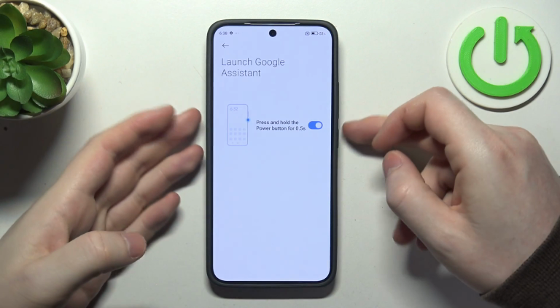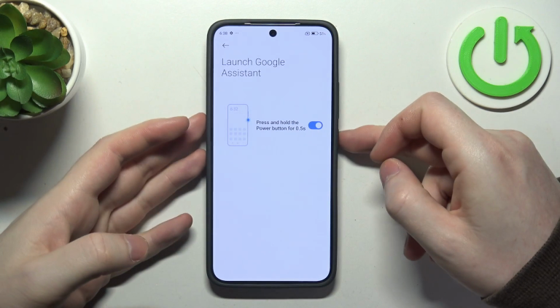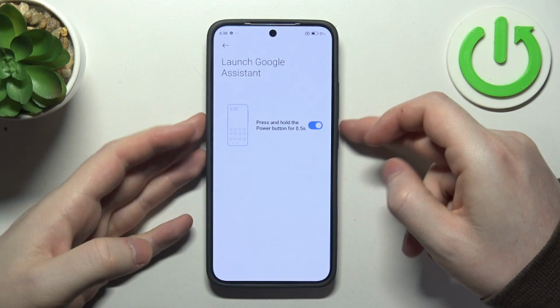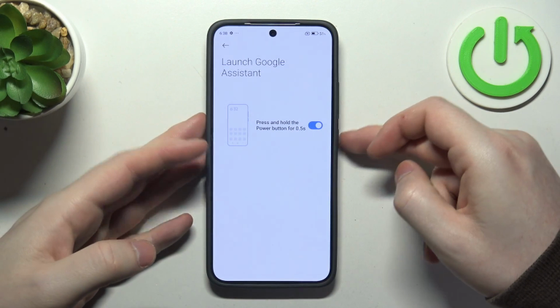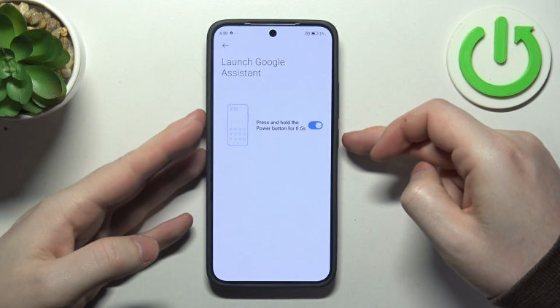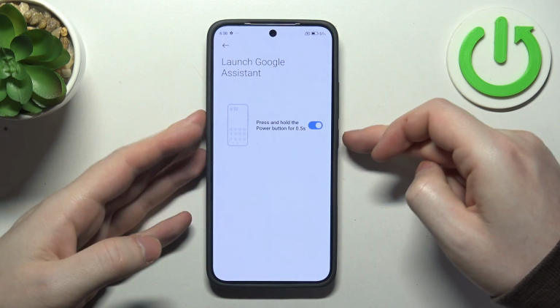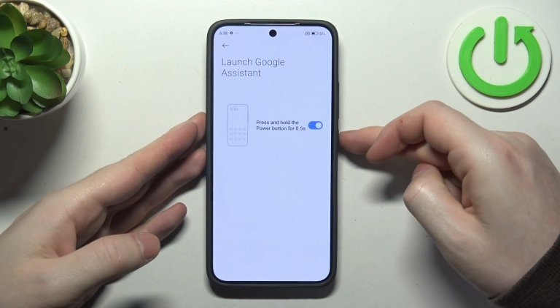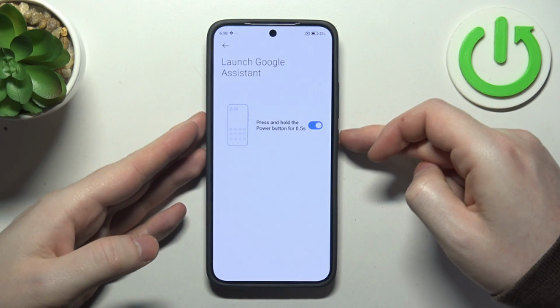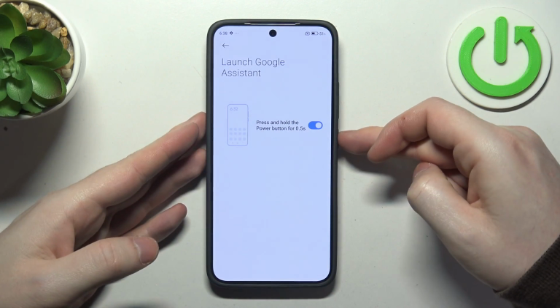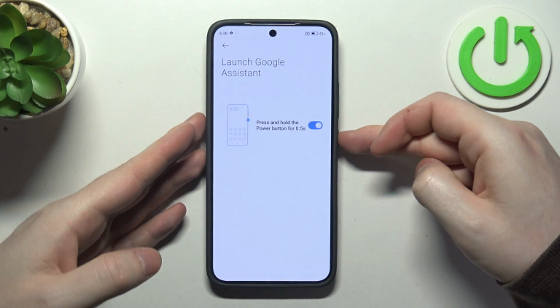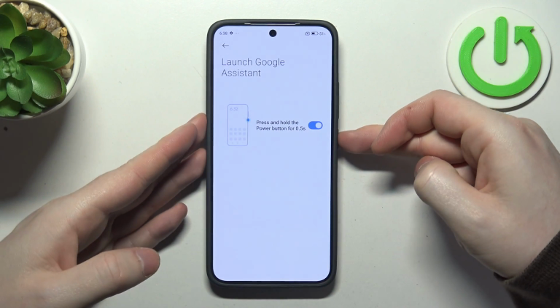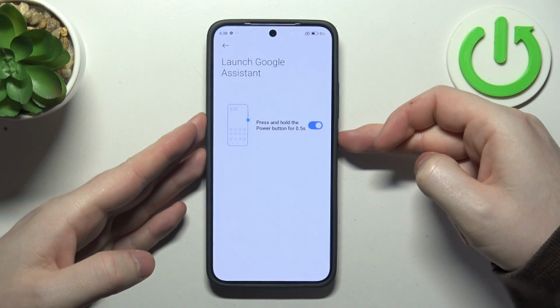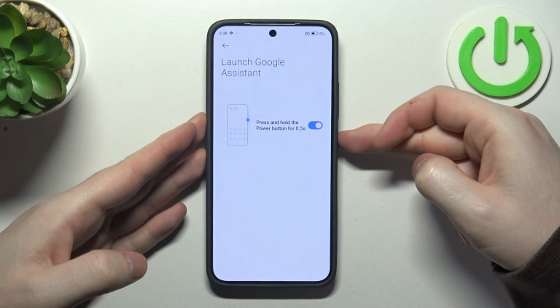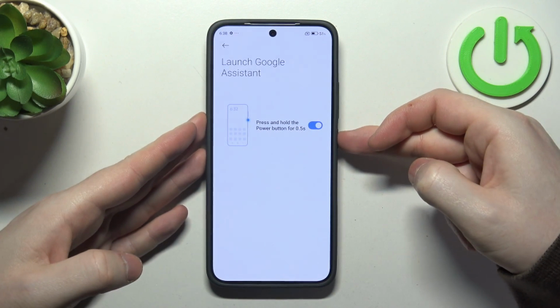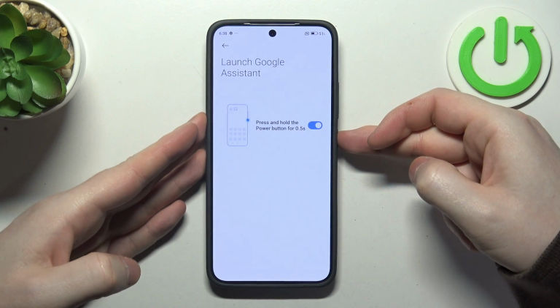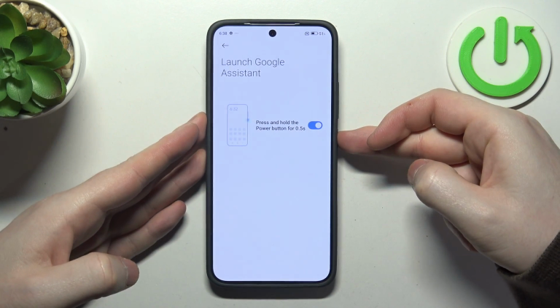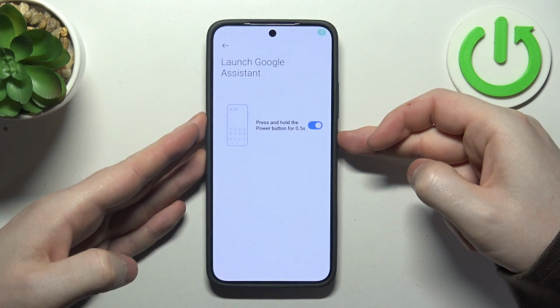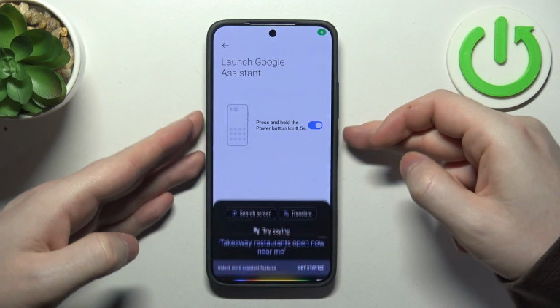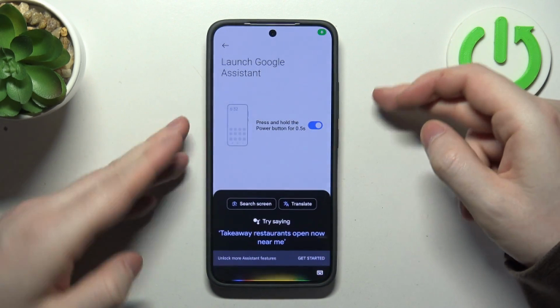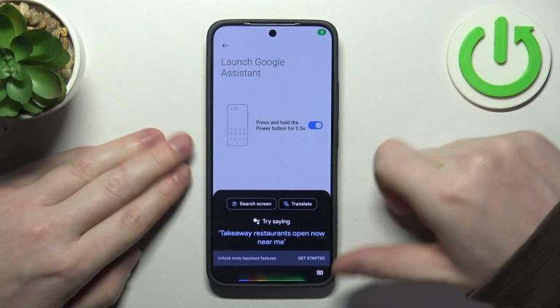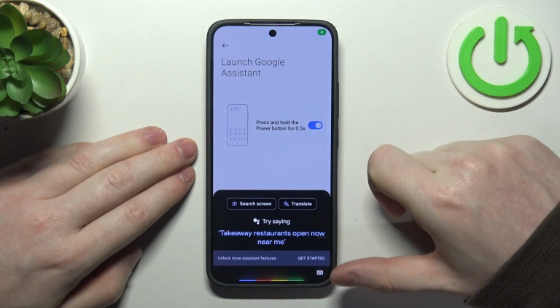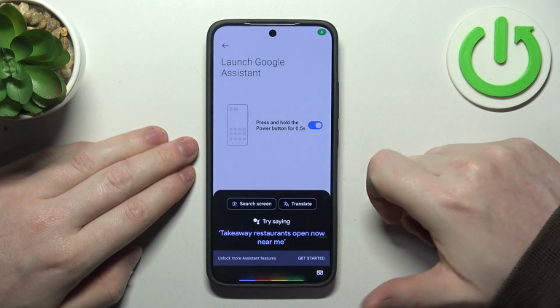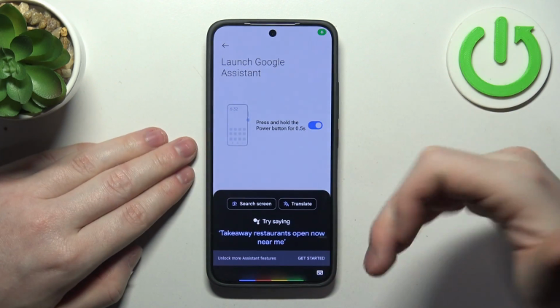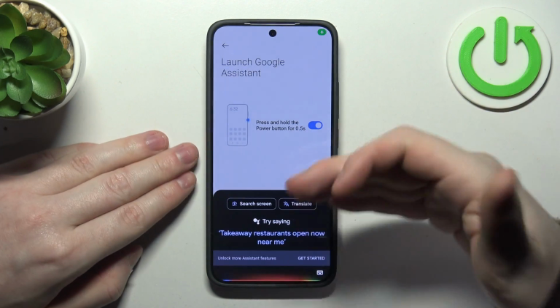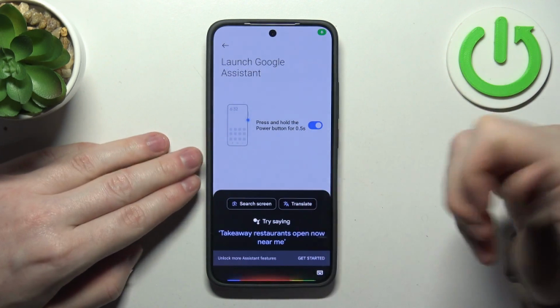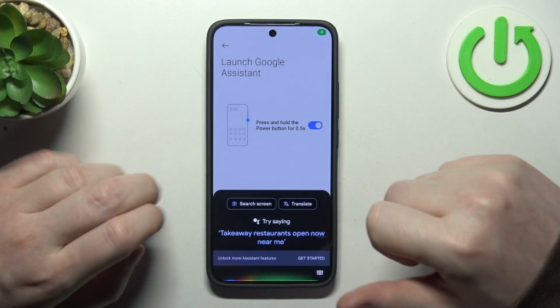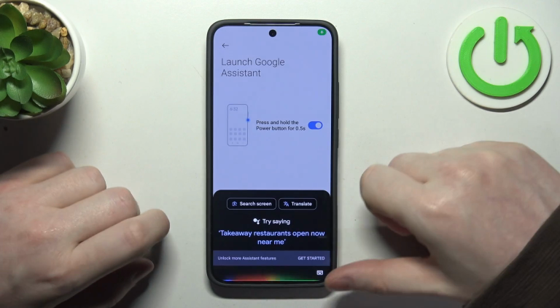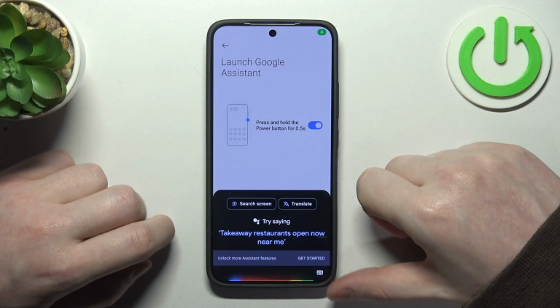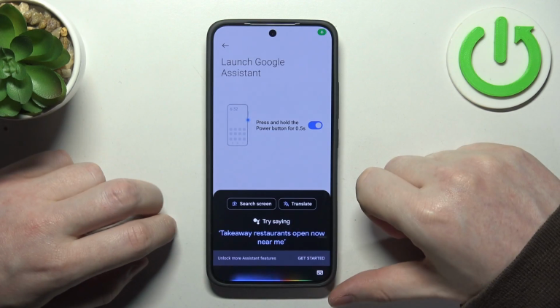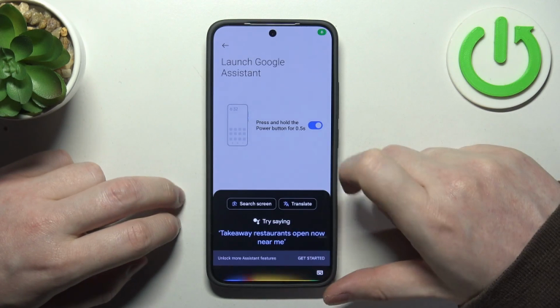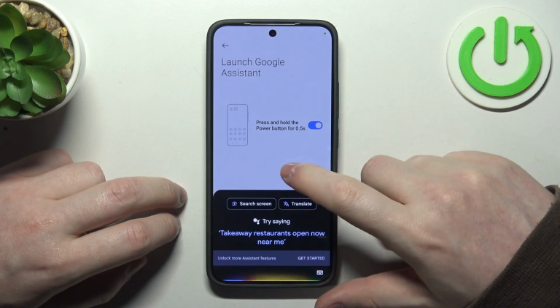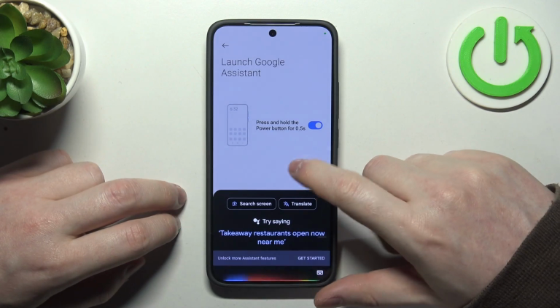It works like this: there's a power key right here that we need to press and hold for half a second and it should launch your Google Assistant.